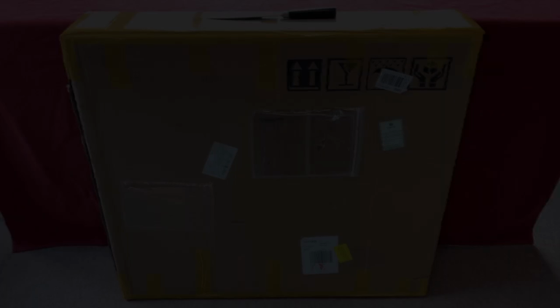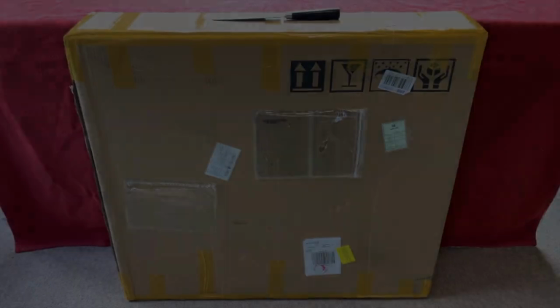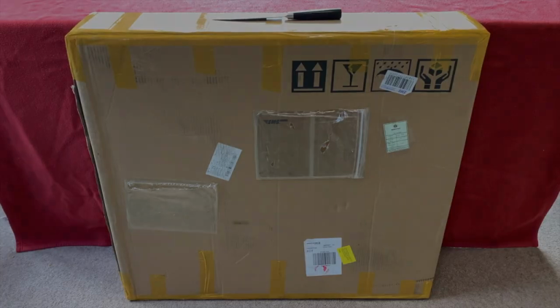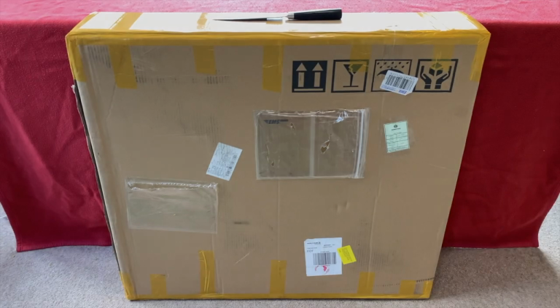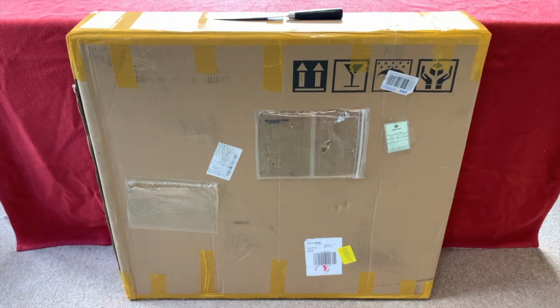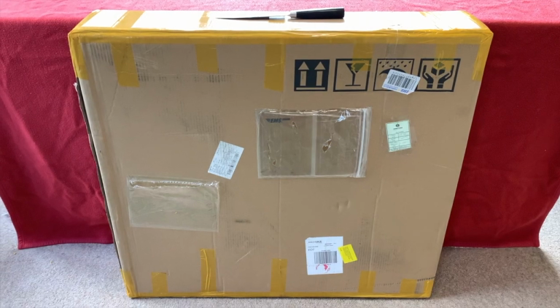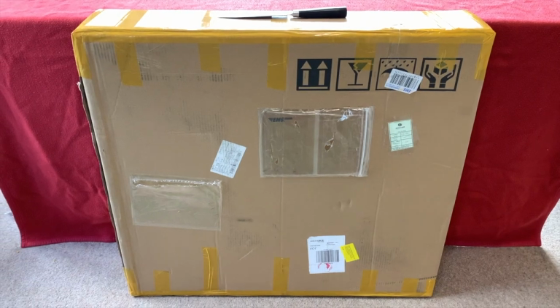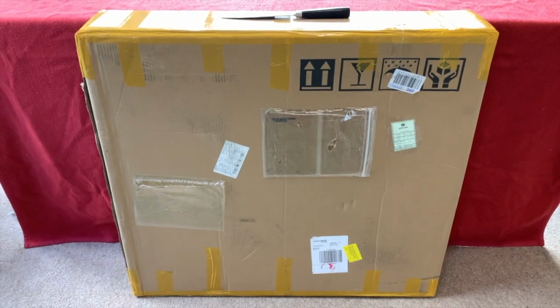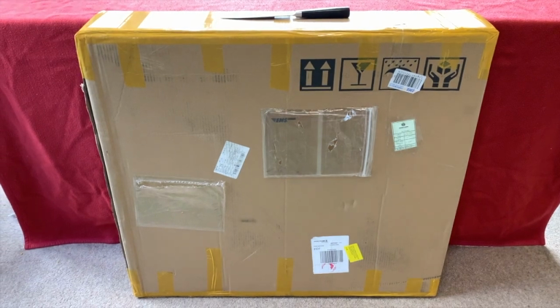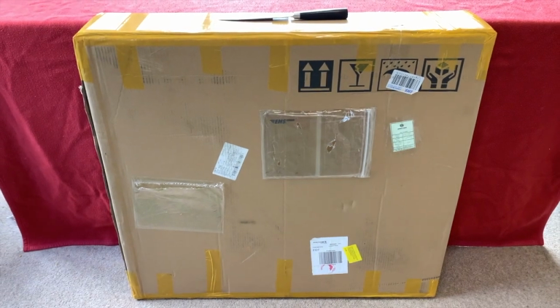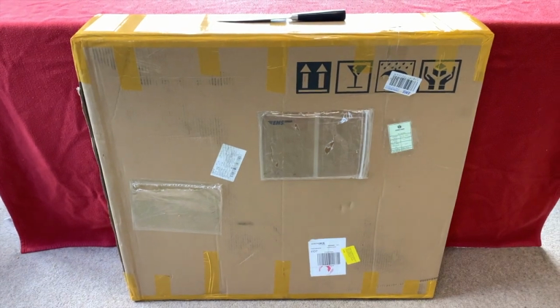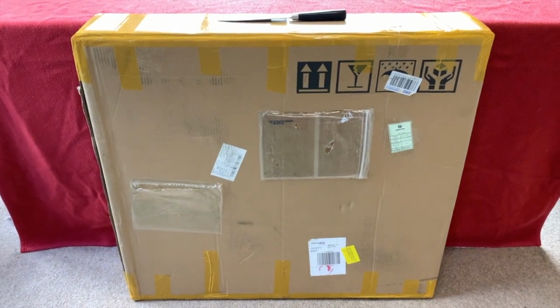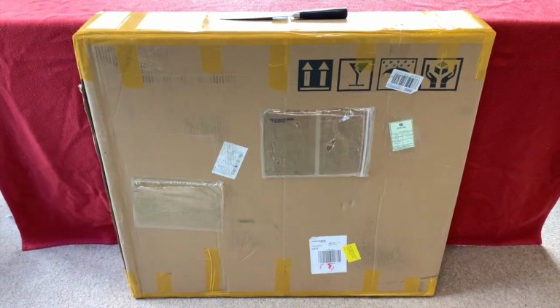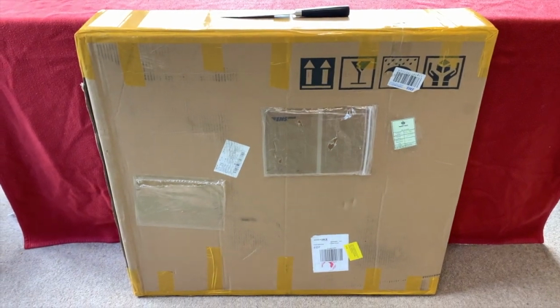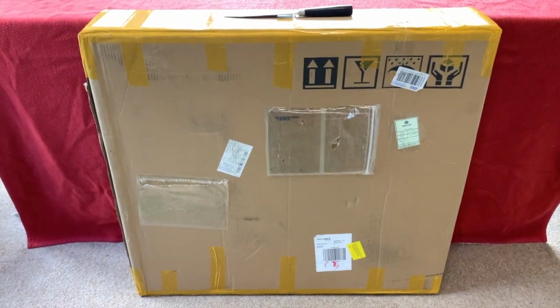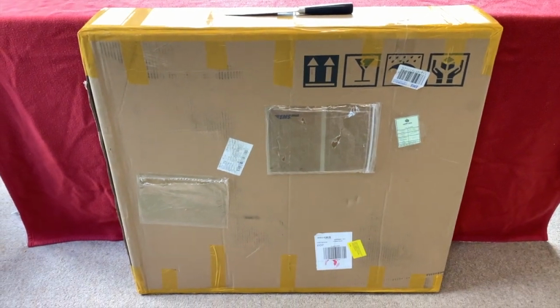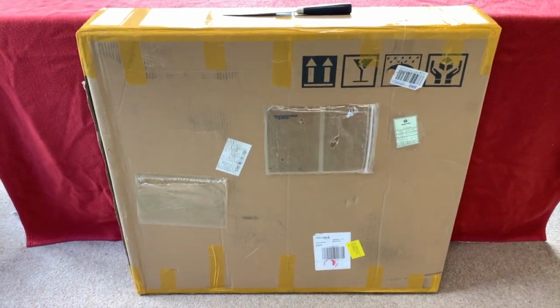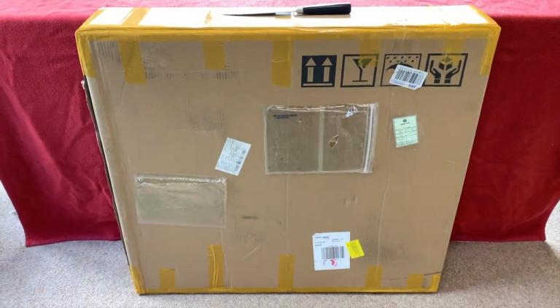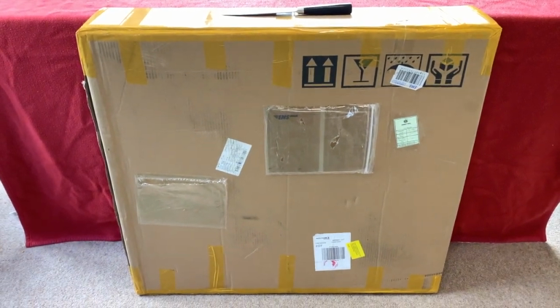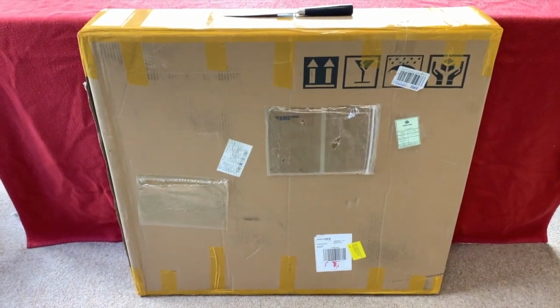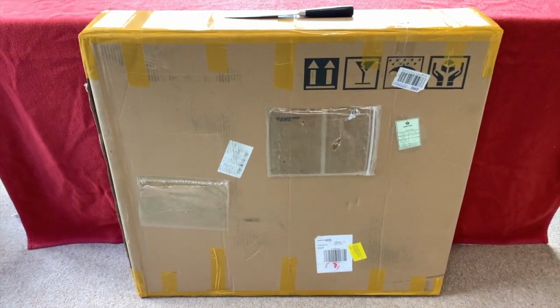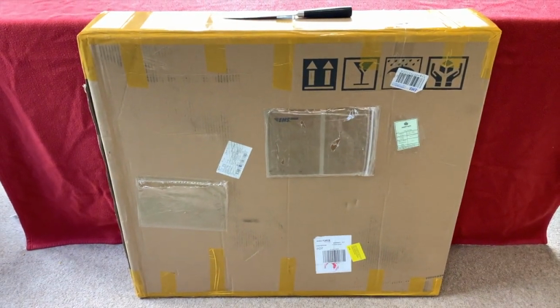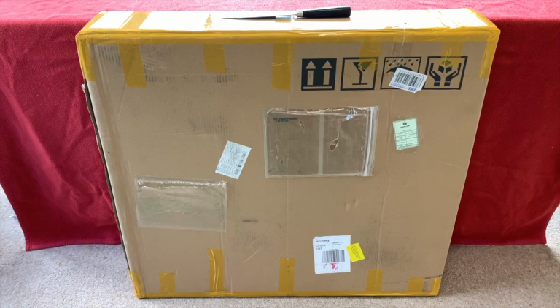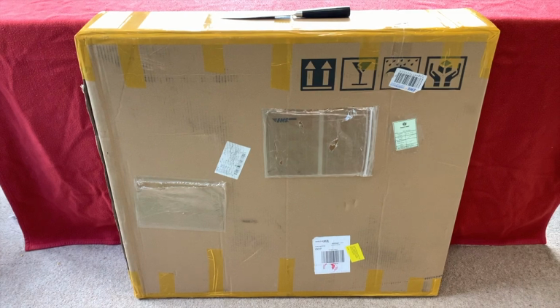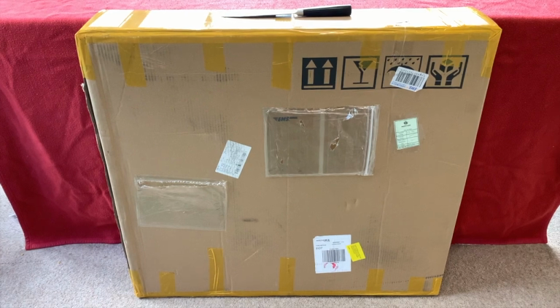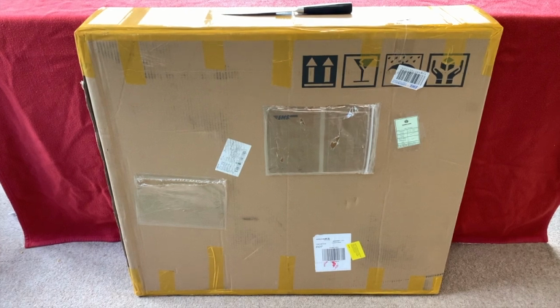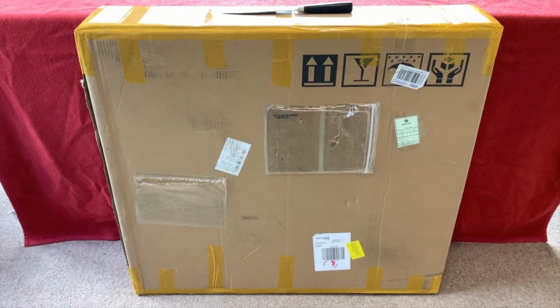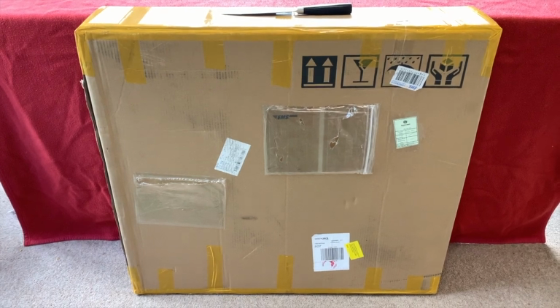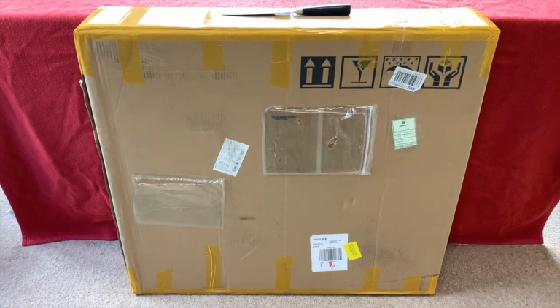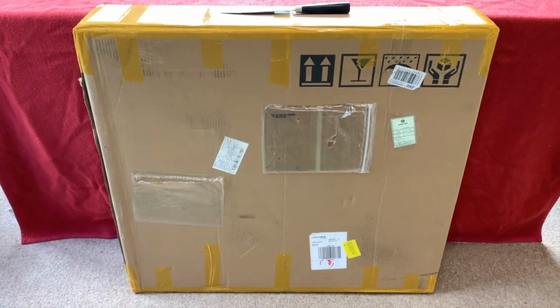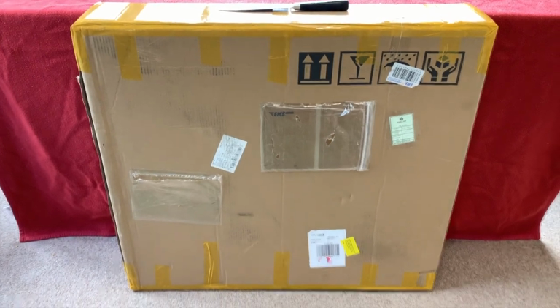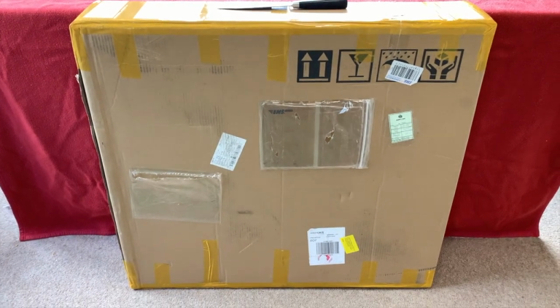Hi everyone, welcome to Chorus House. It's an exciting day today if you've been following me — my new Yolio frame has arrived. Let's get unboxing.